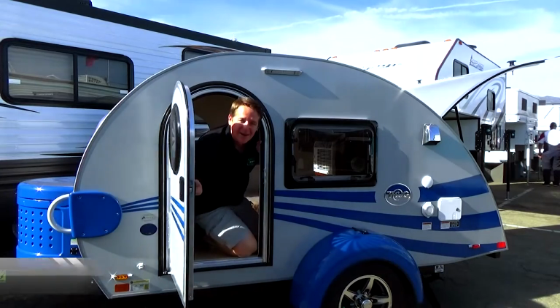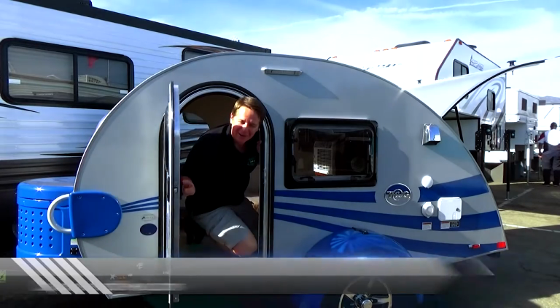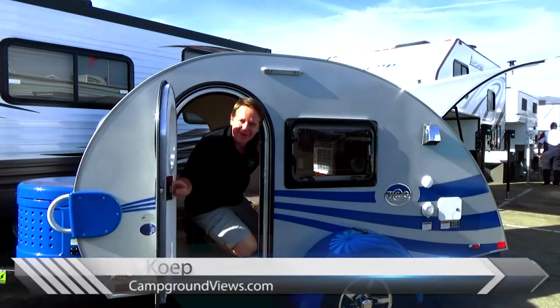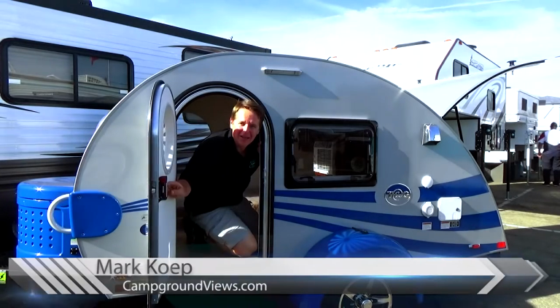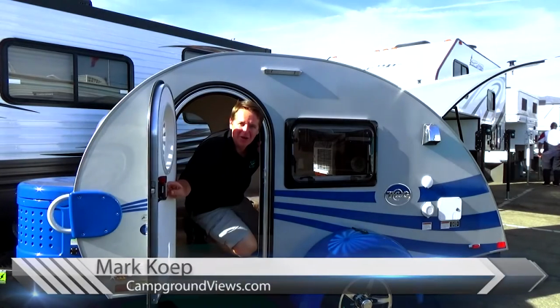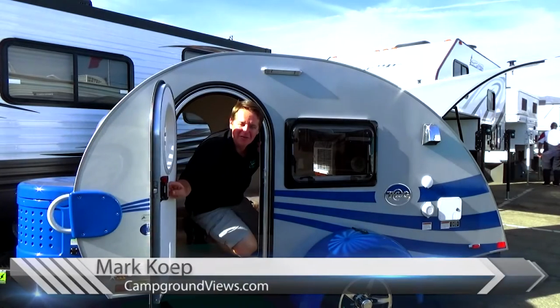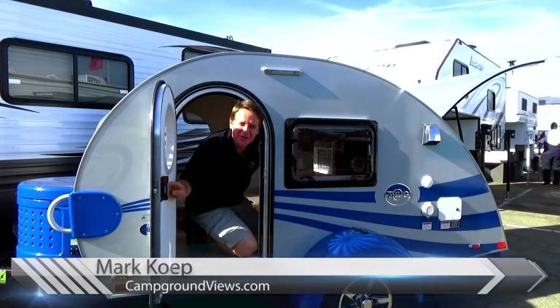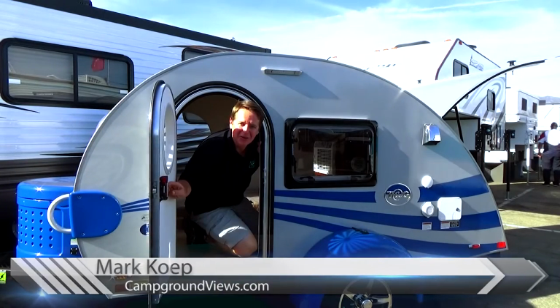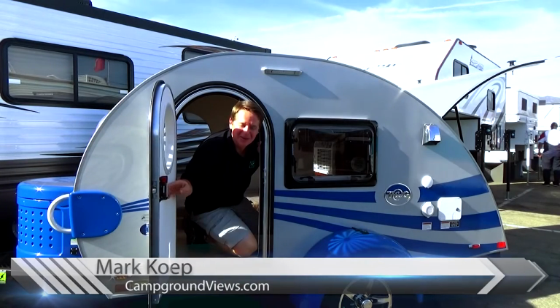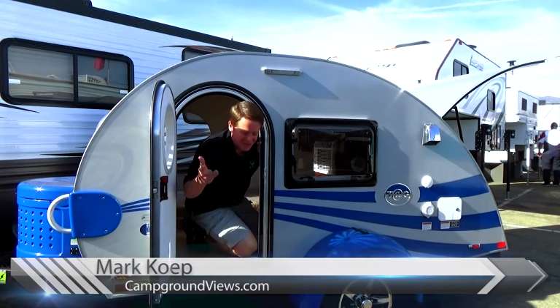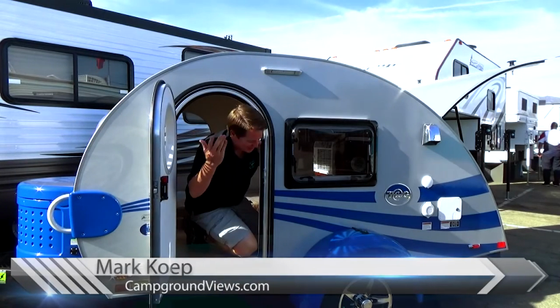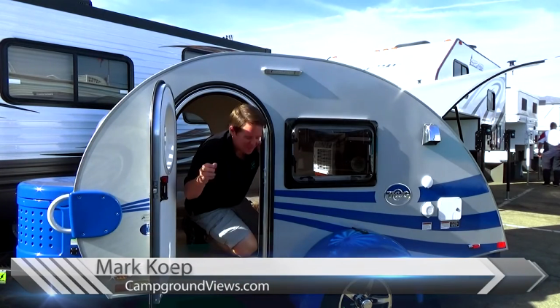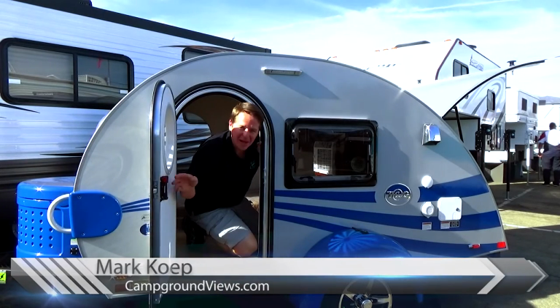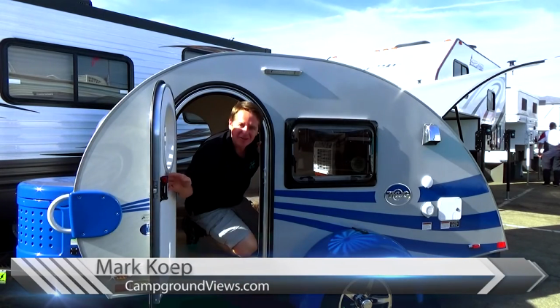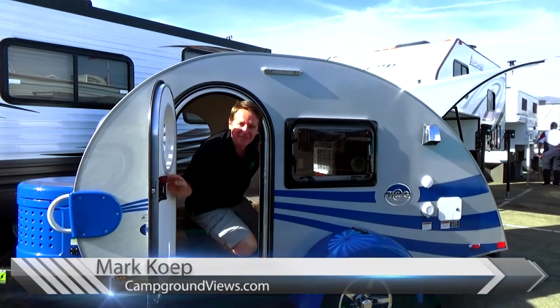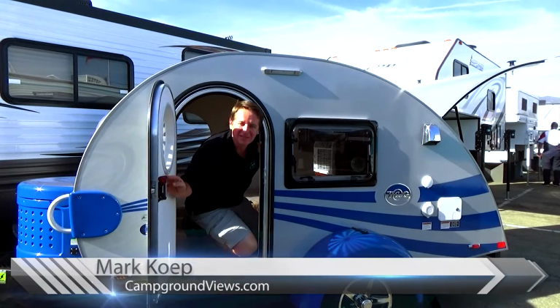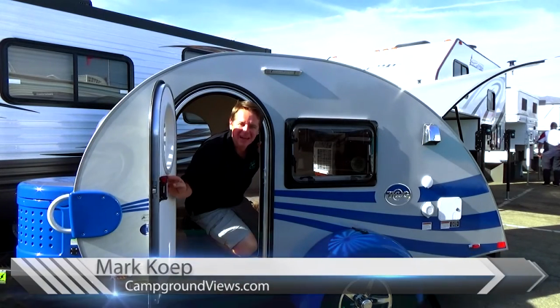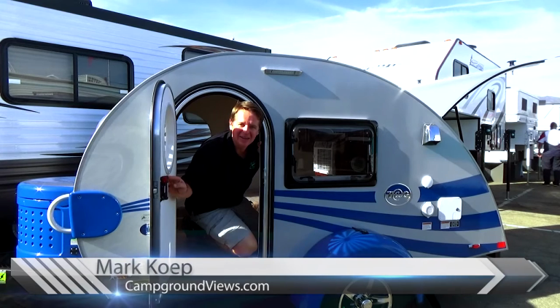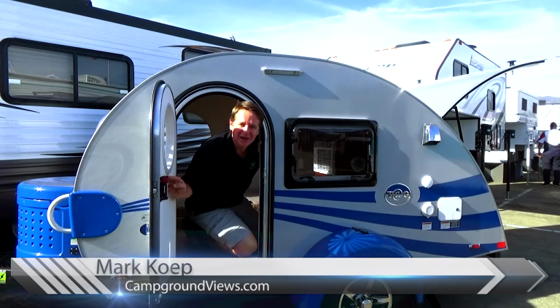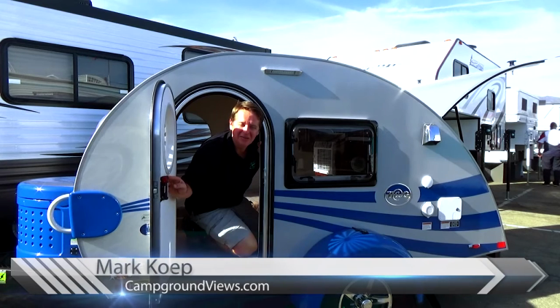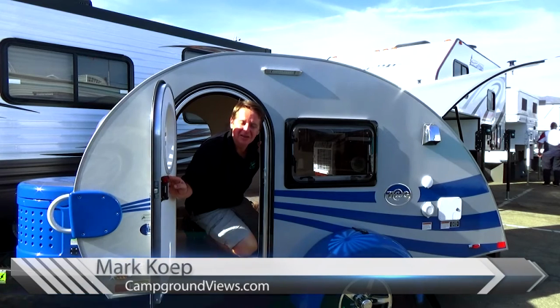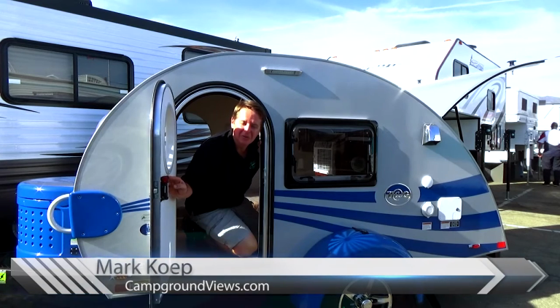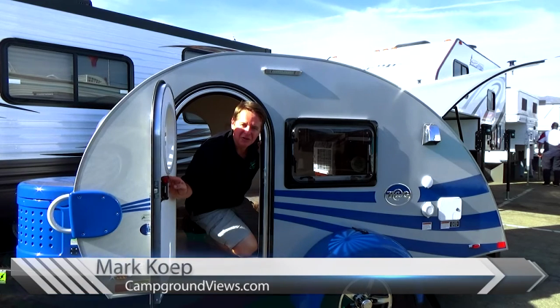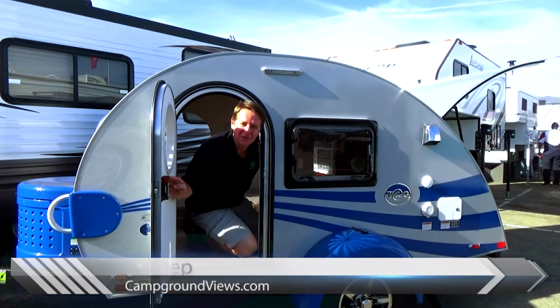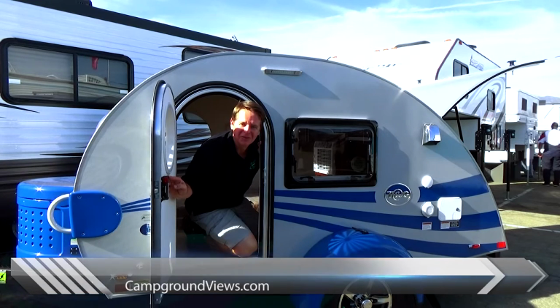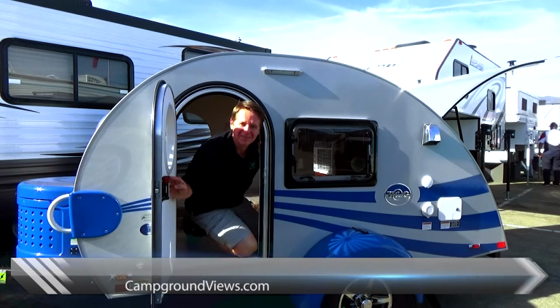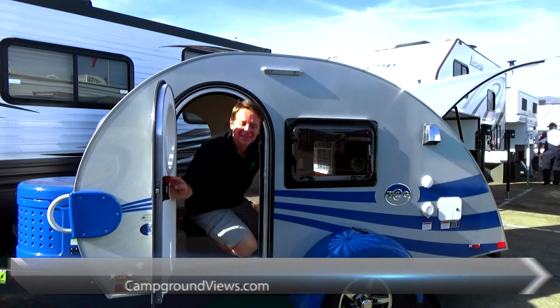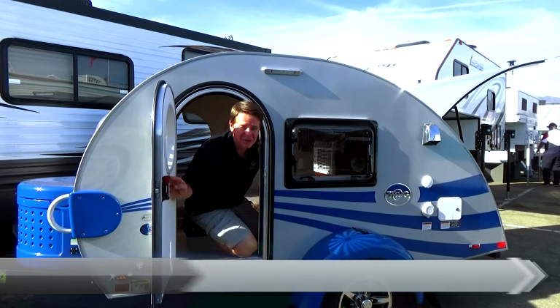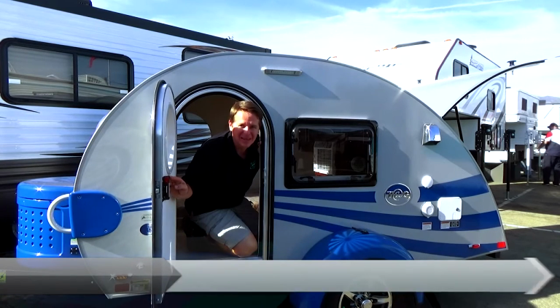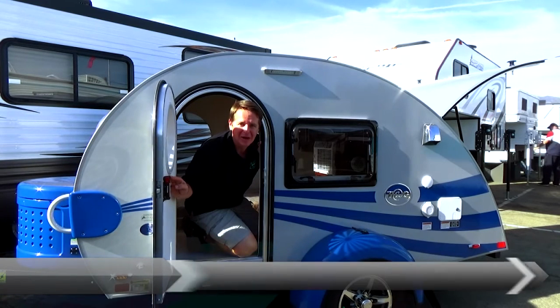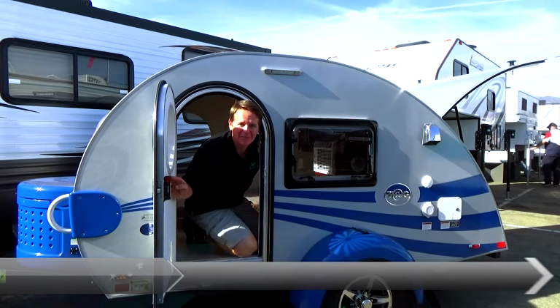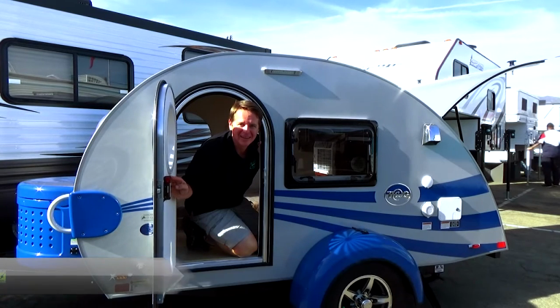Mark here at the California RV Show. Come on out and check out some of these tiny trailers and retro versions that you can take home today.